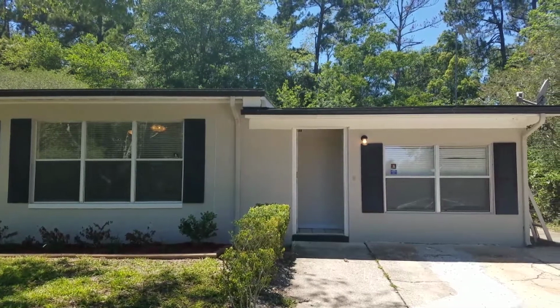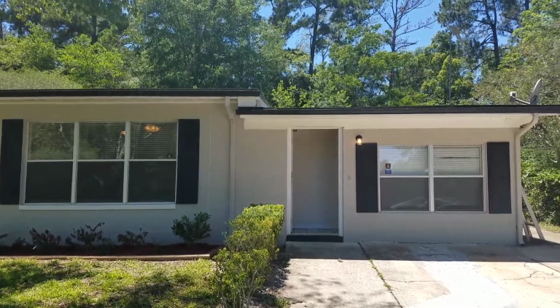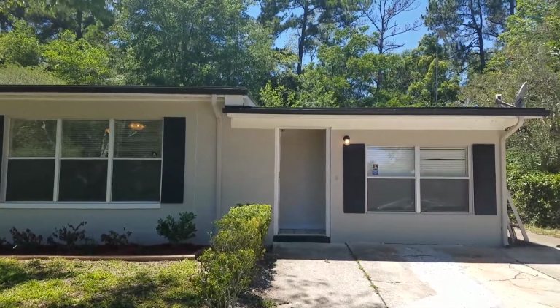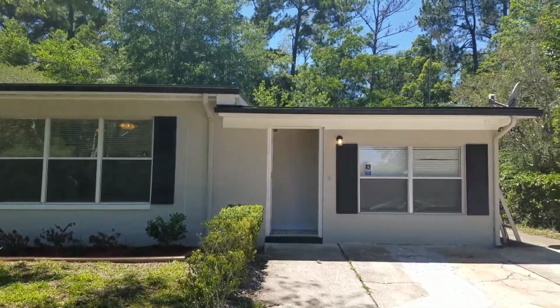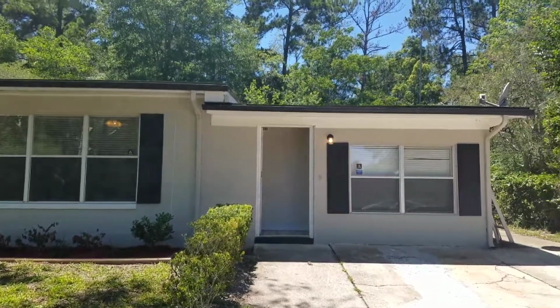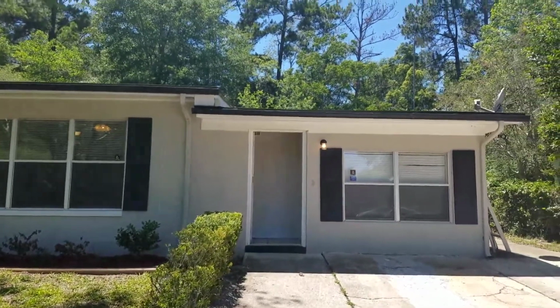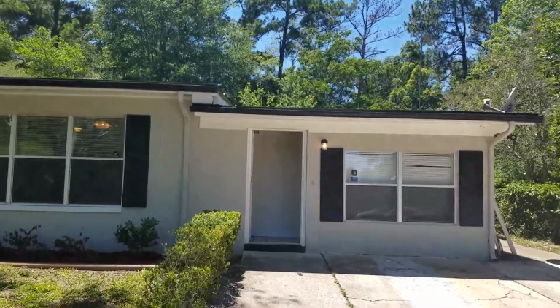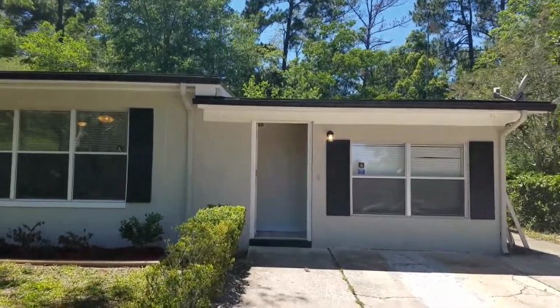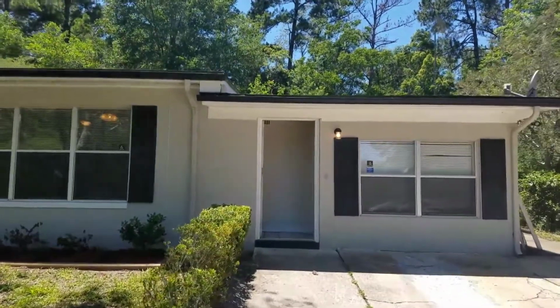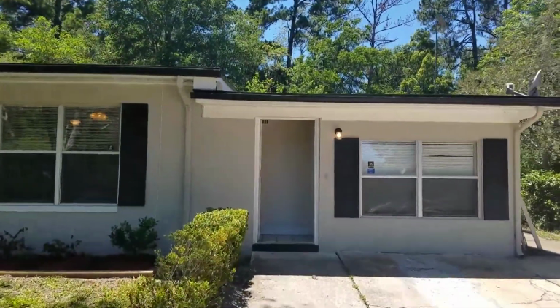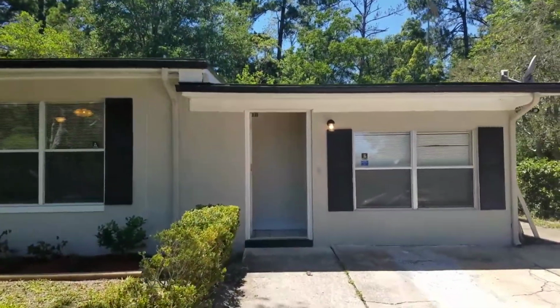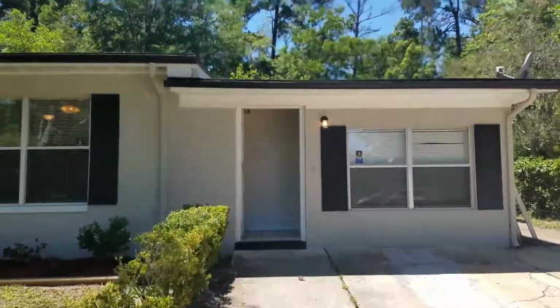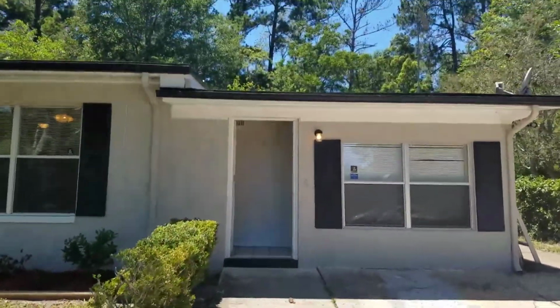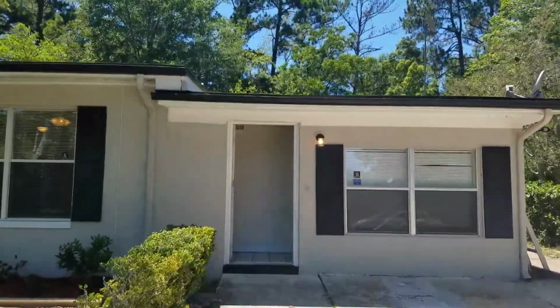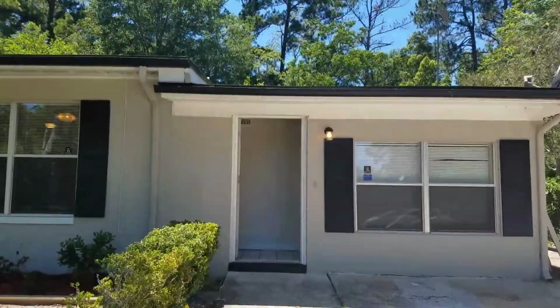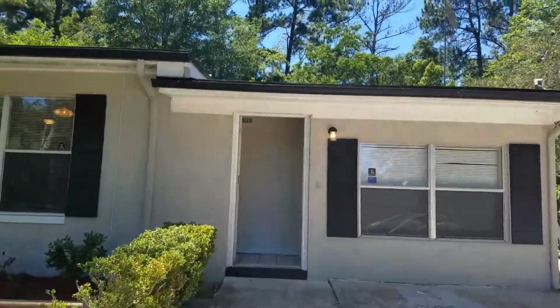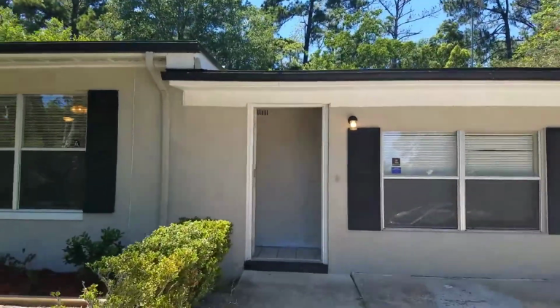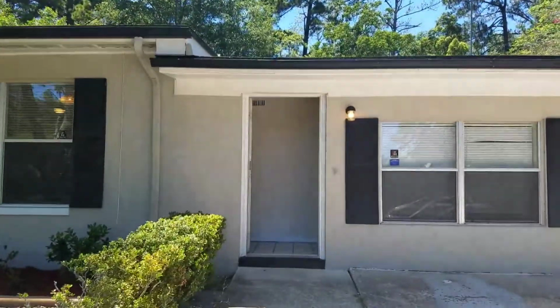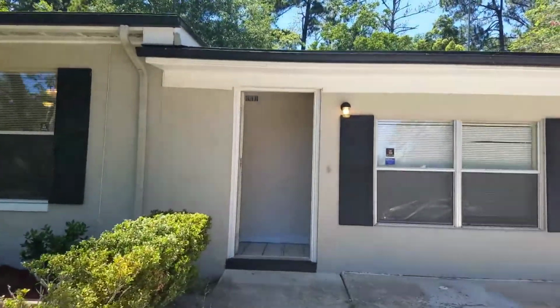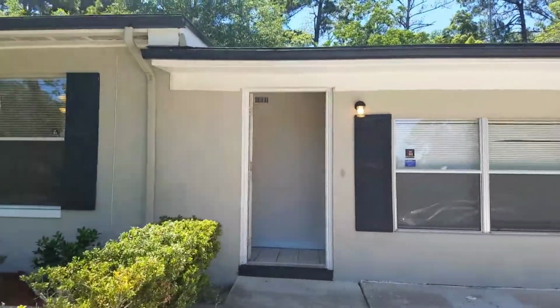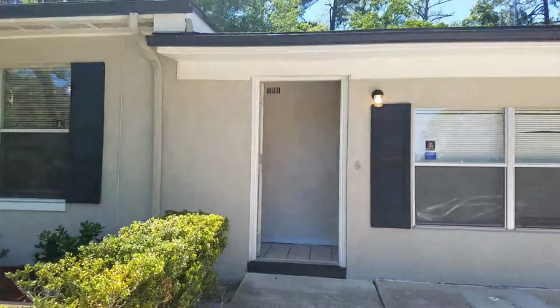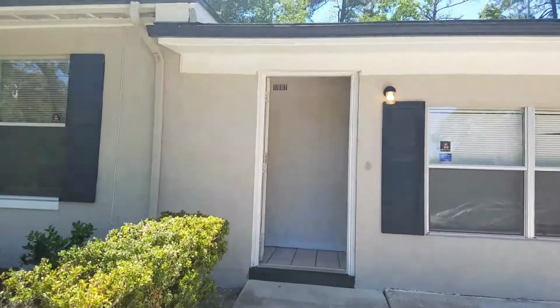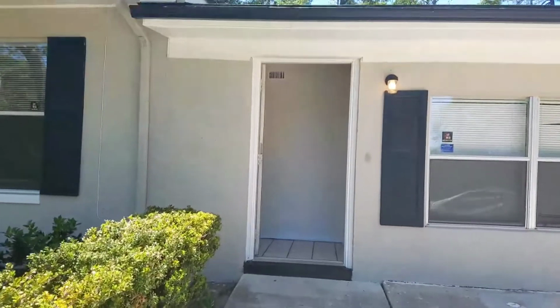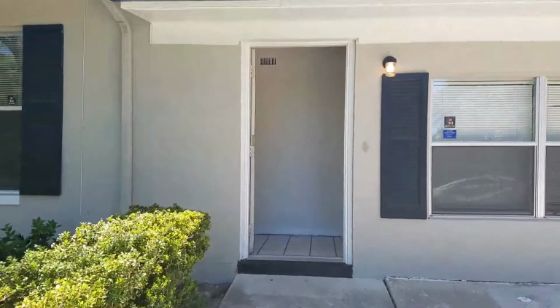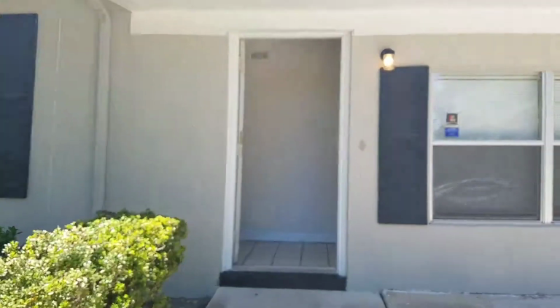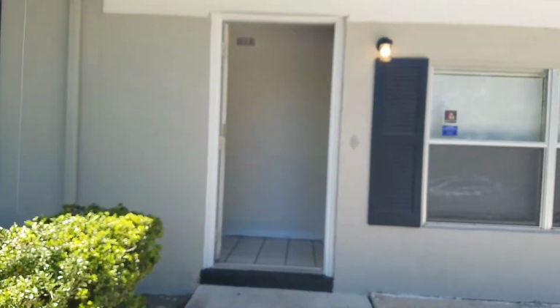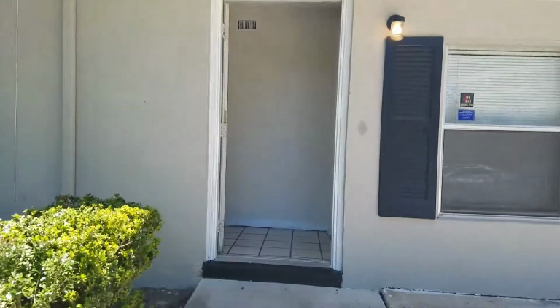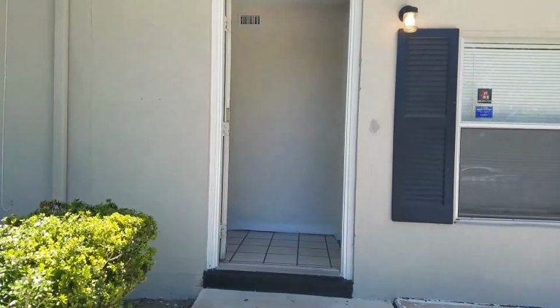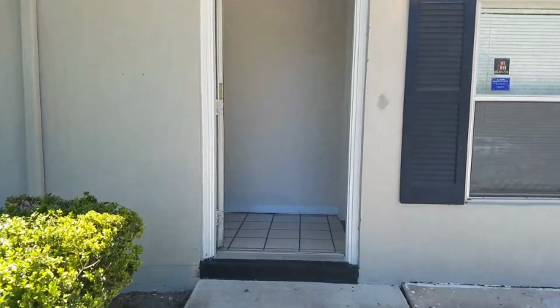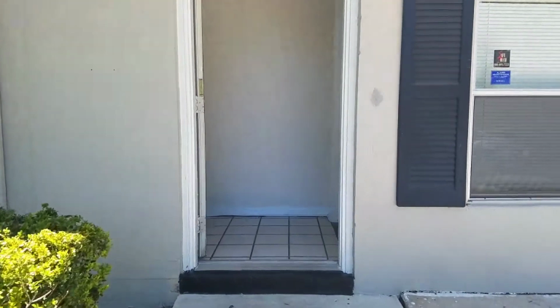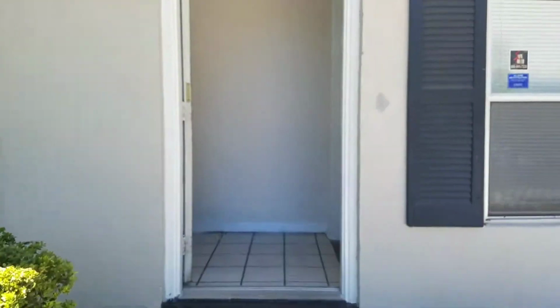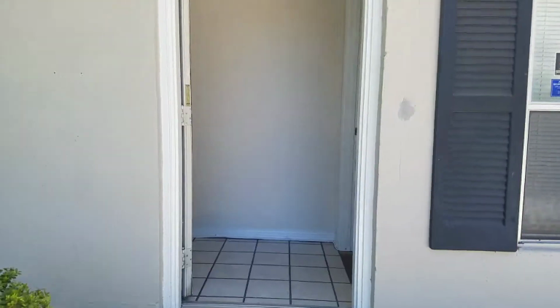Hi, this is Candace with JWB. We're here at 2050 Monteau Road to do a final walk on a property turn.